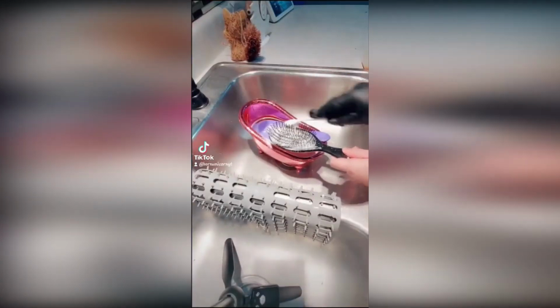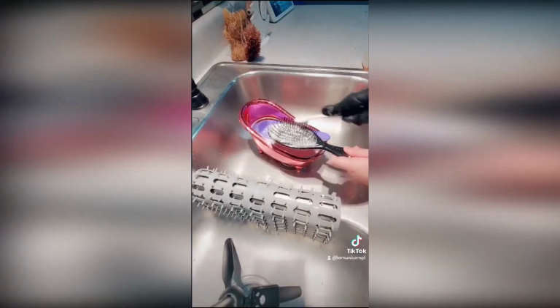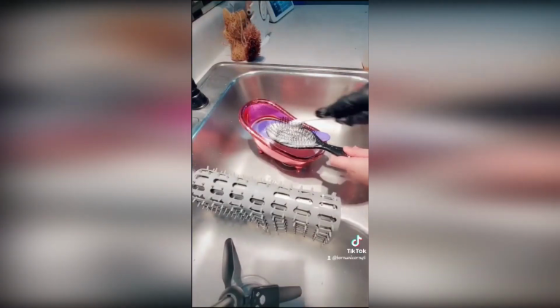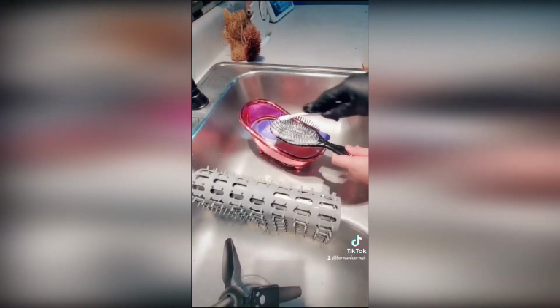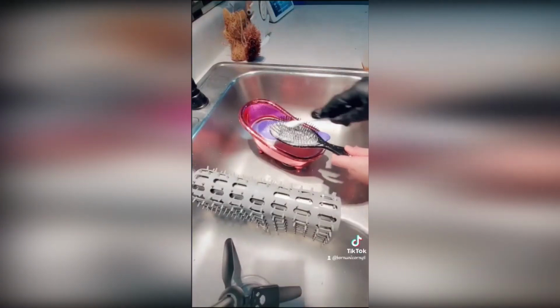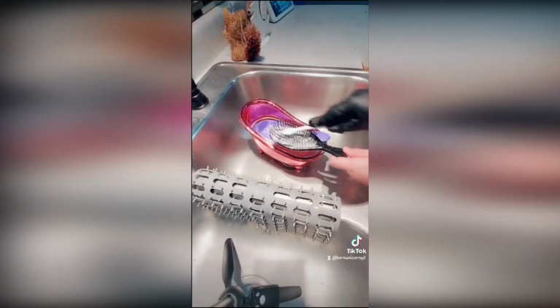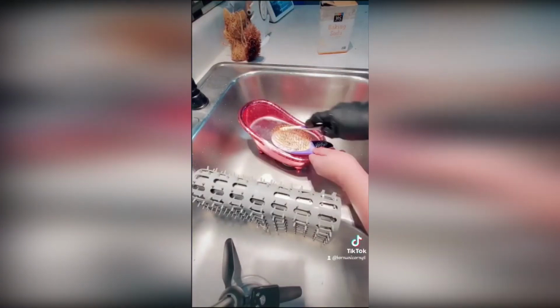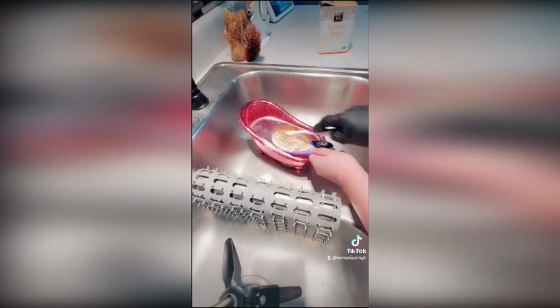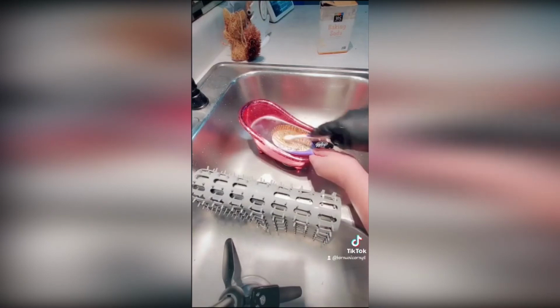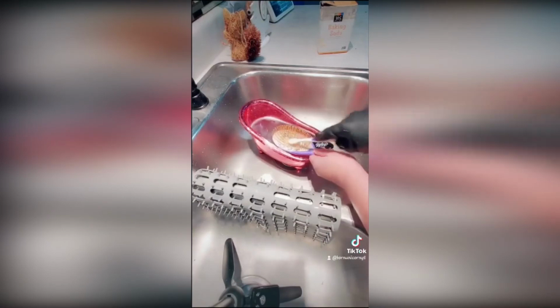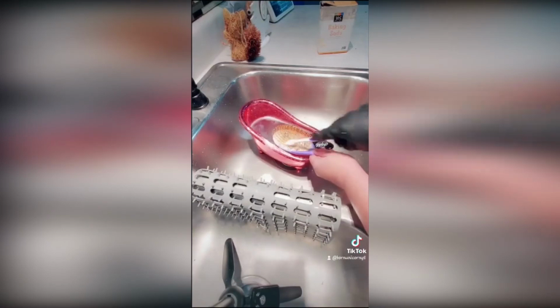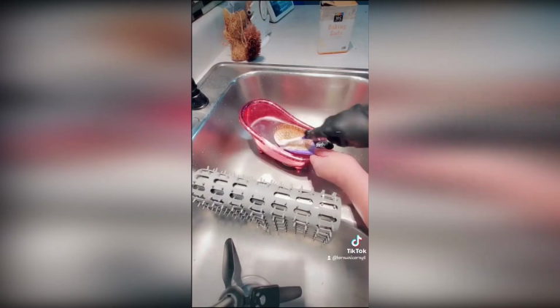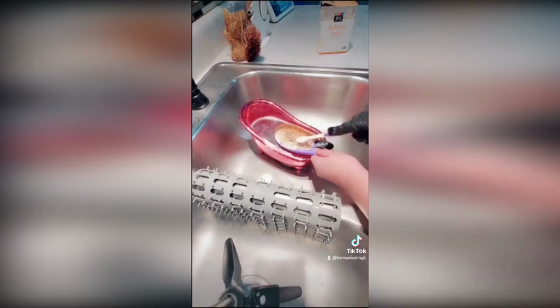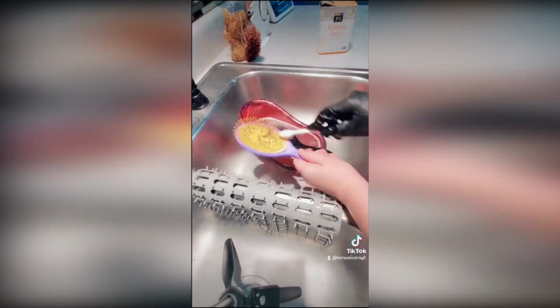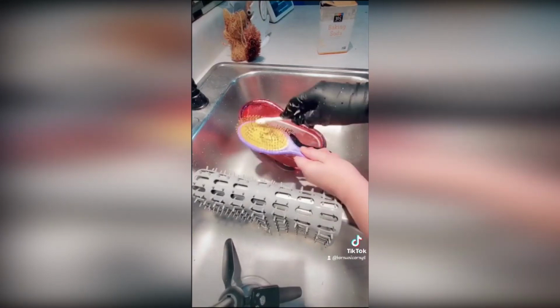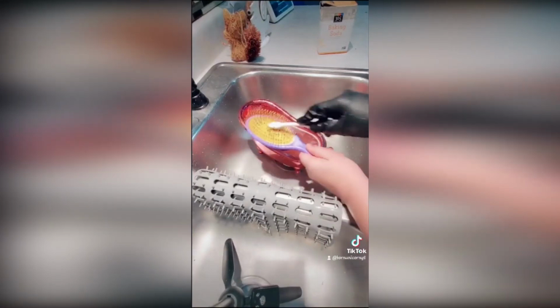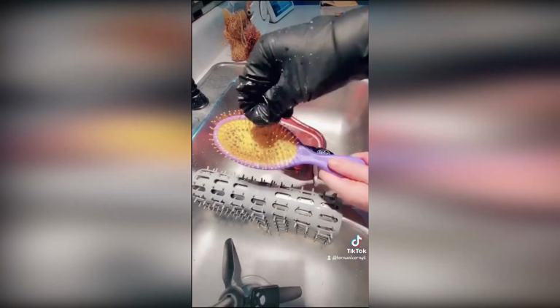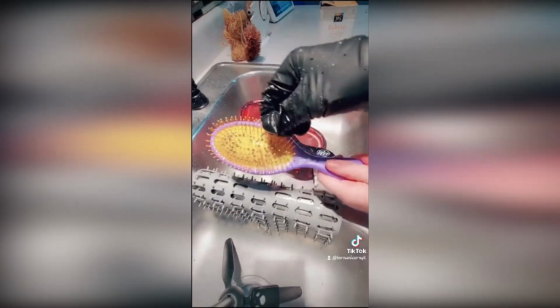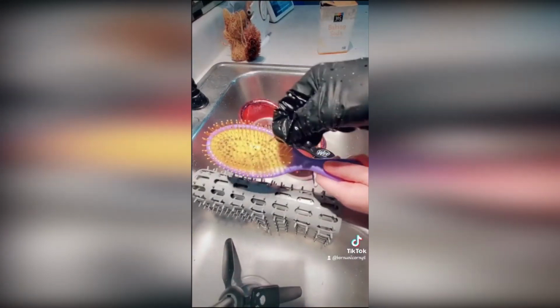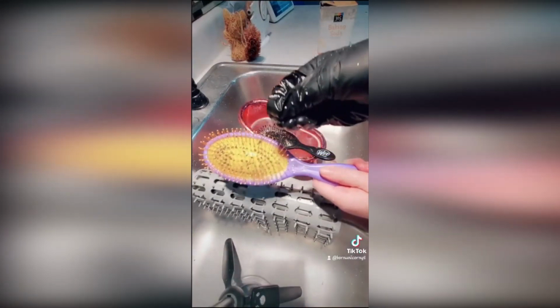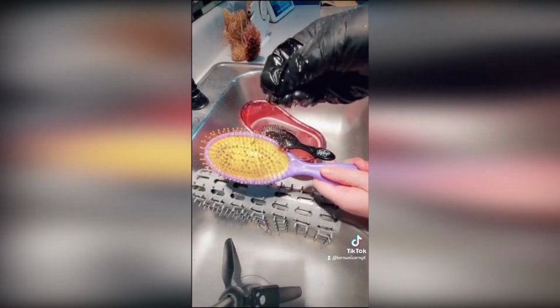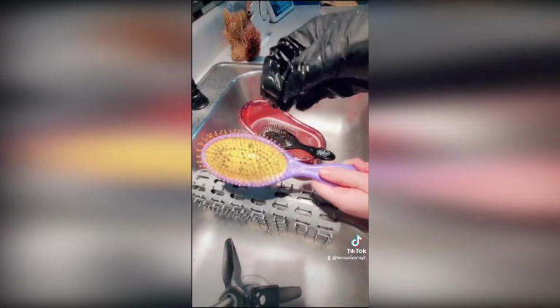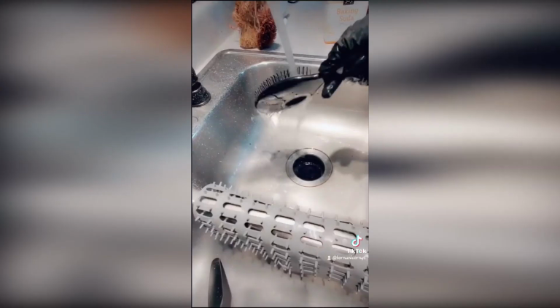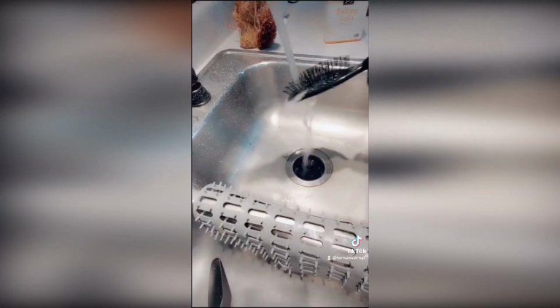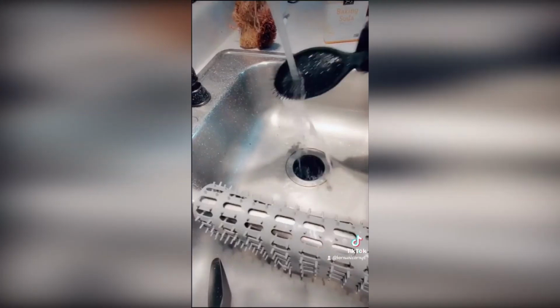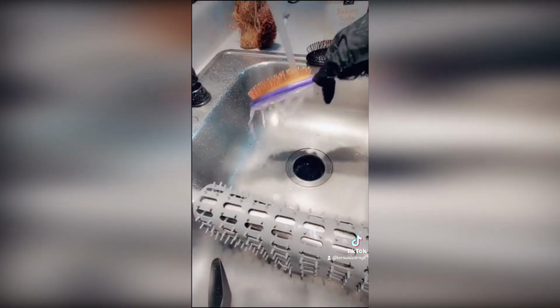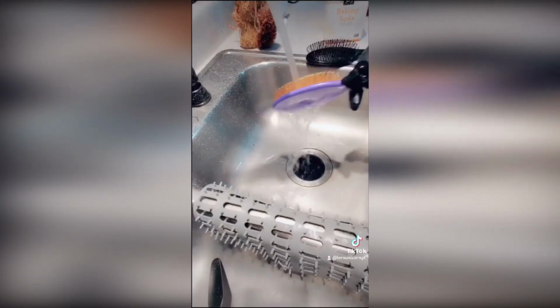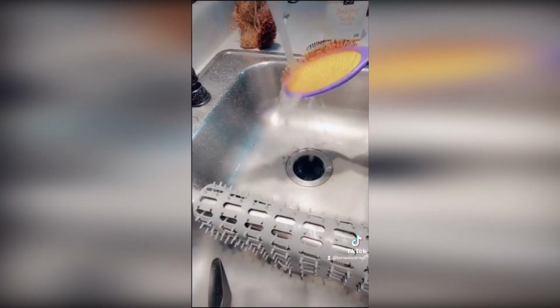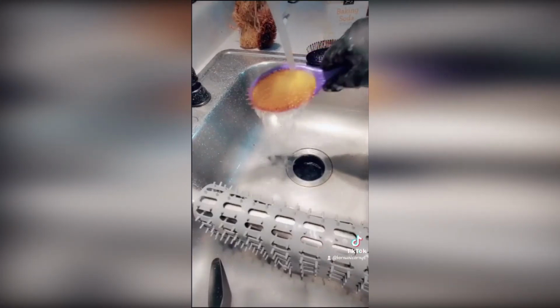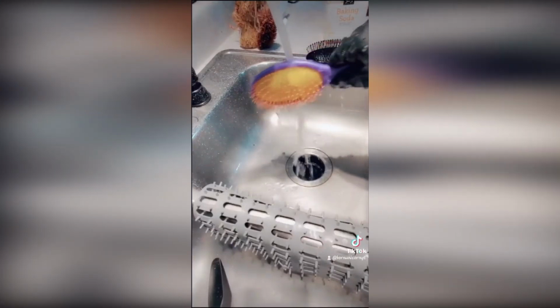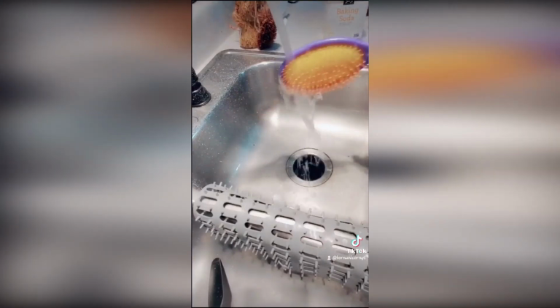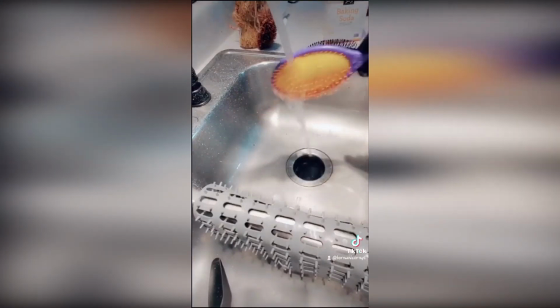Pour some baking soda on the brush, grab a toothbrush and start scrubbing, rinse and they're lightening.